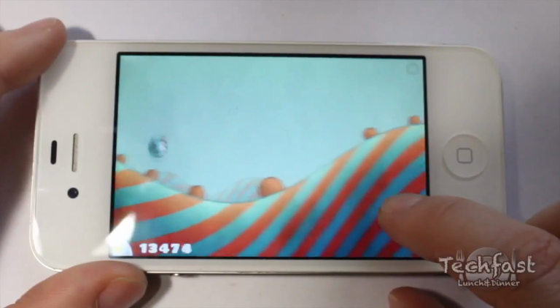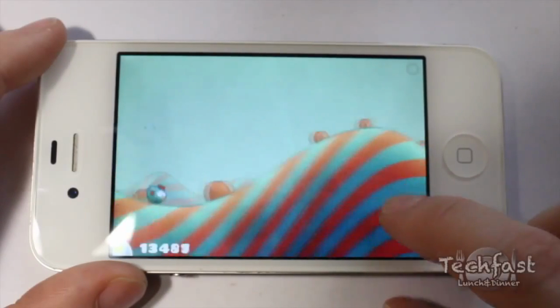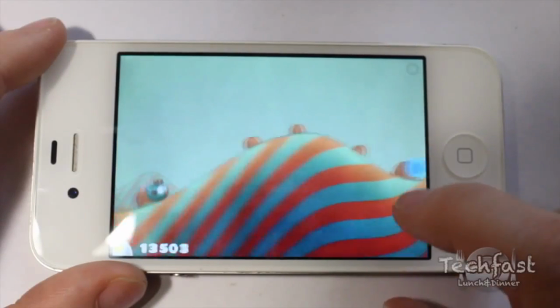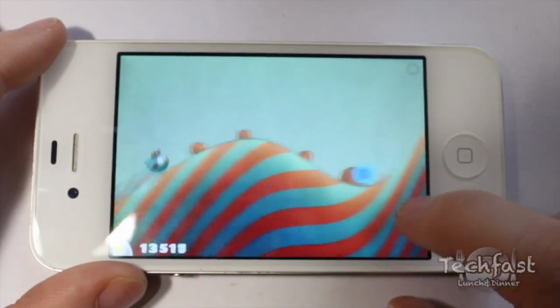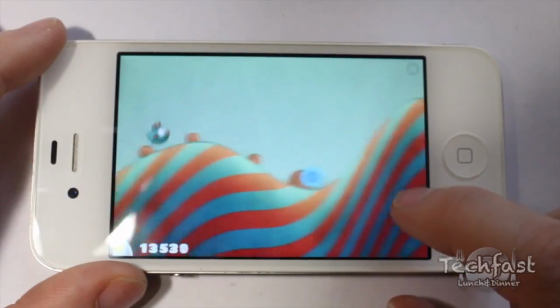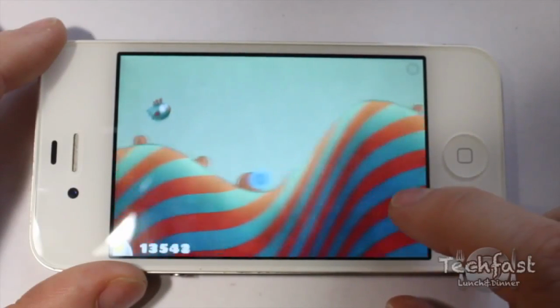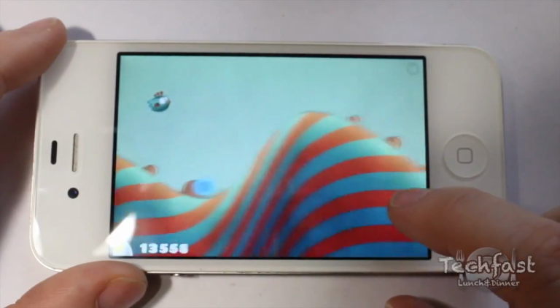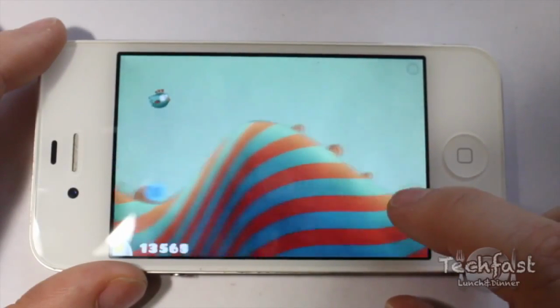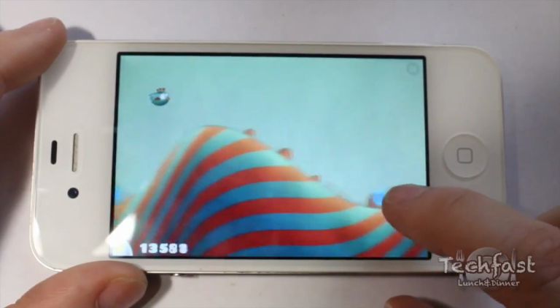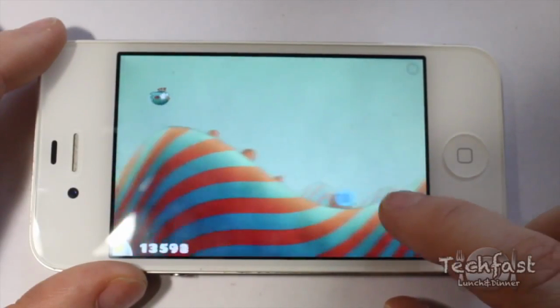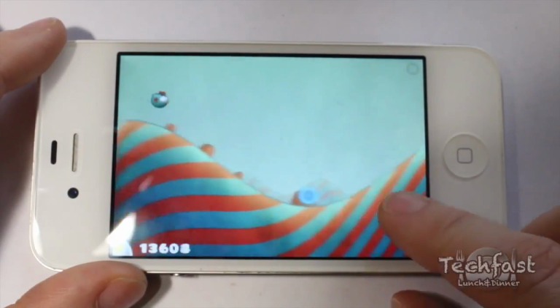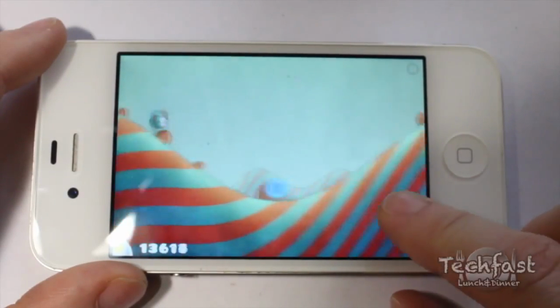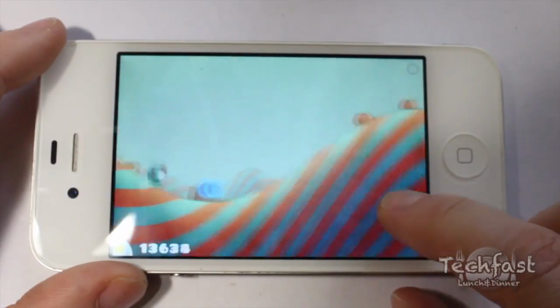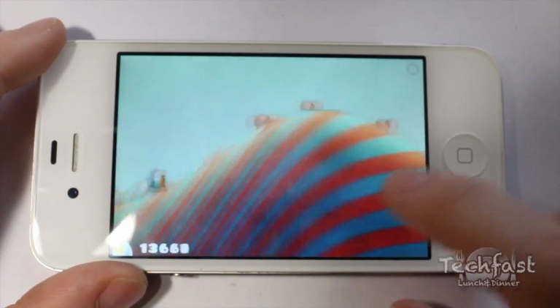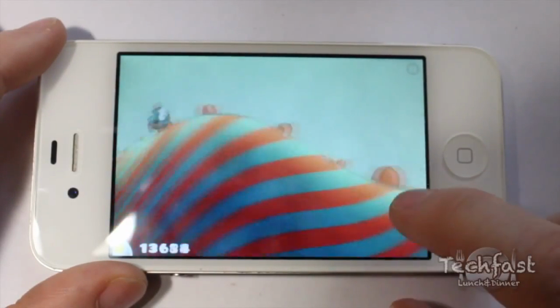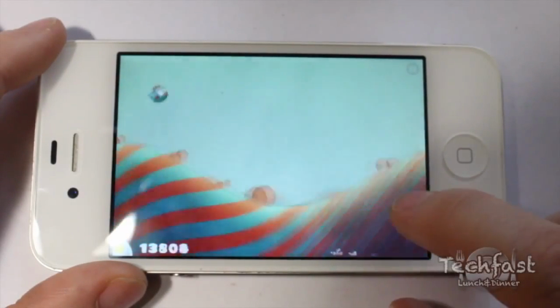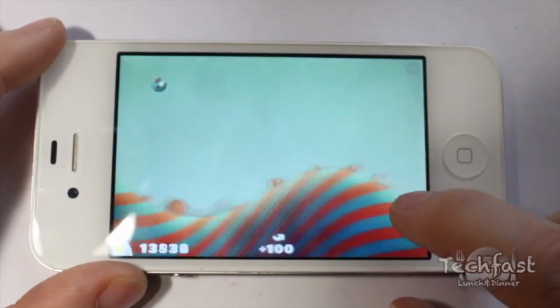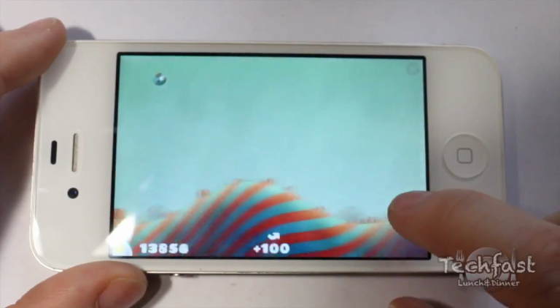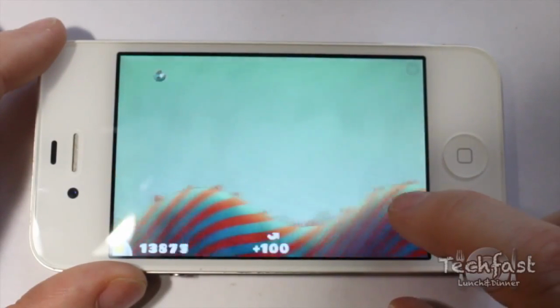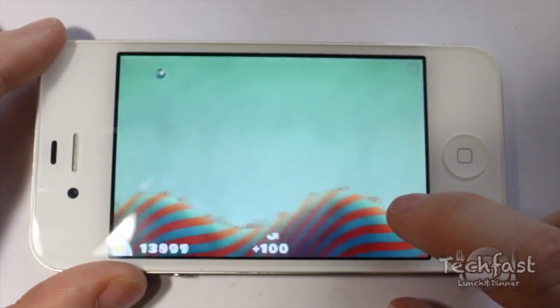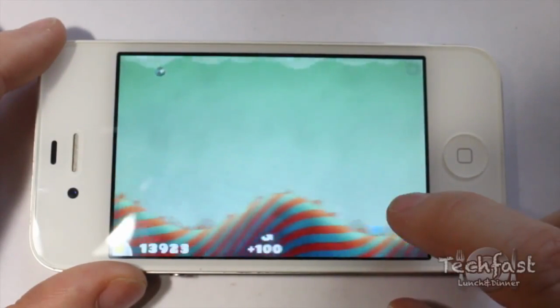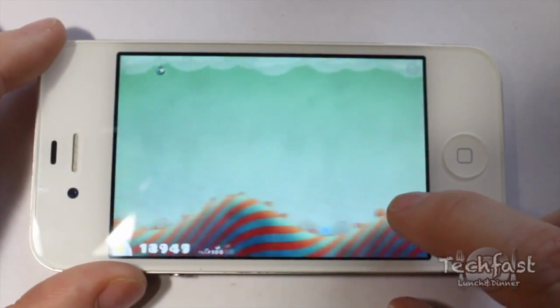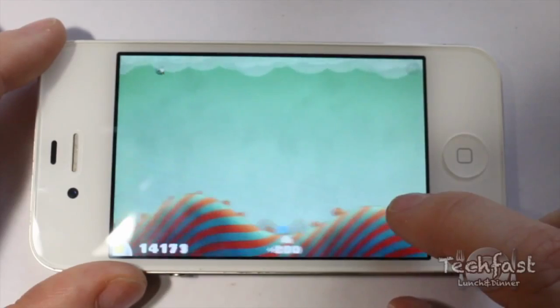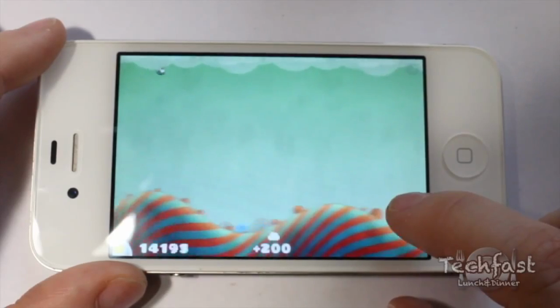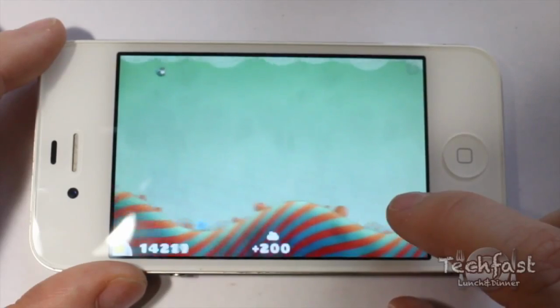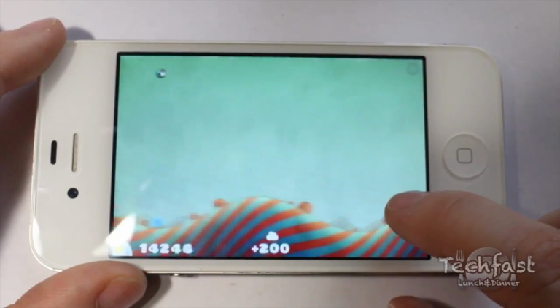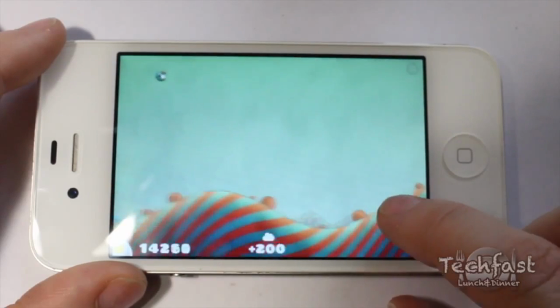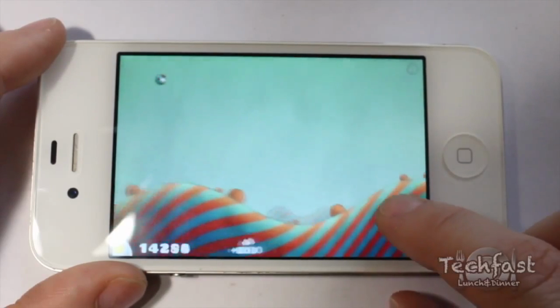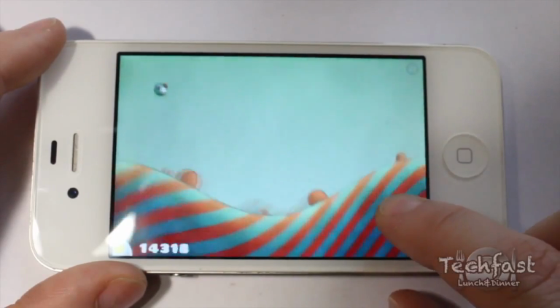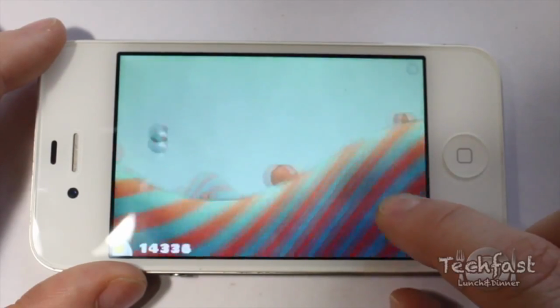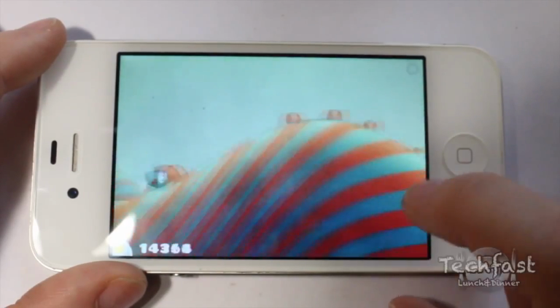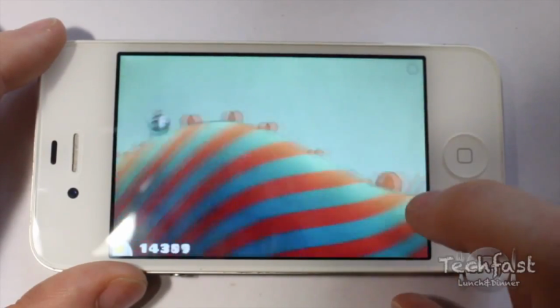And lastly, Tiny Wings is a fun and relaxed game with simple one-touch controls, meaning it's great for anyone to pick up and play.